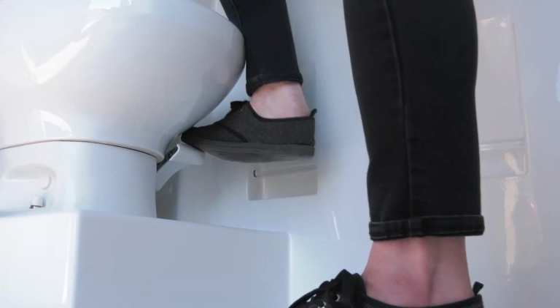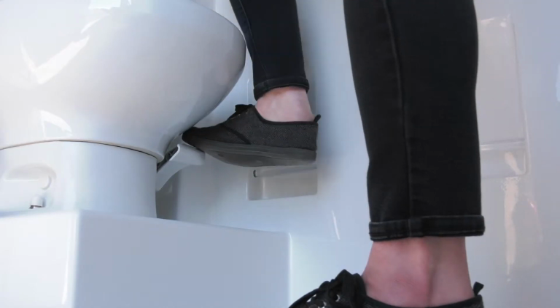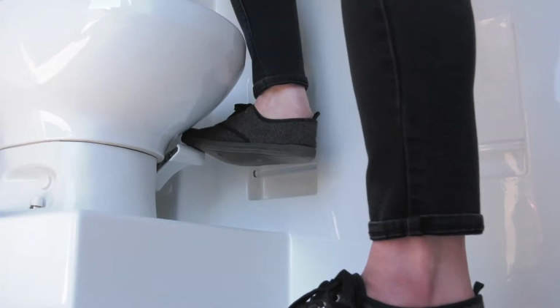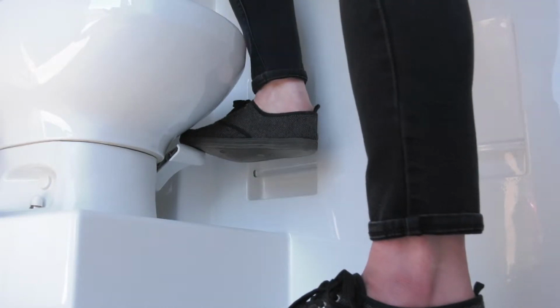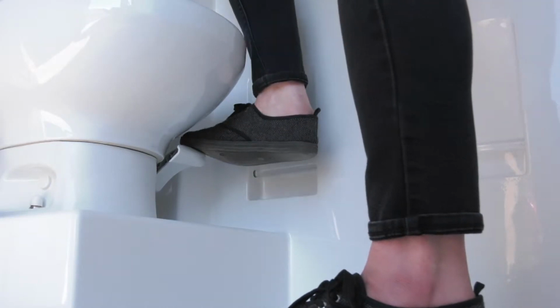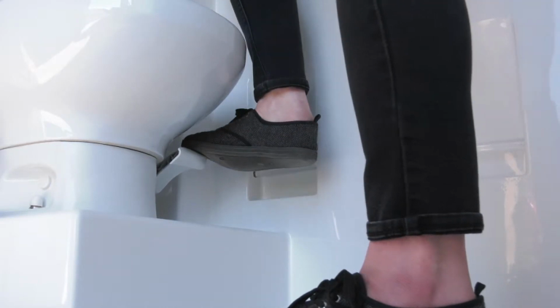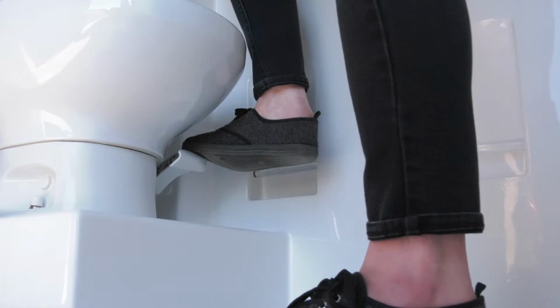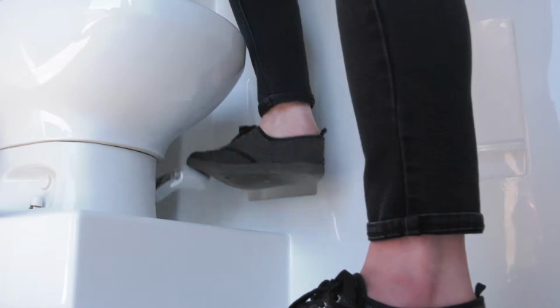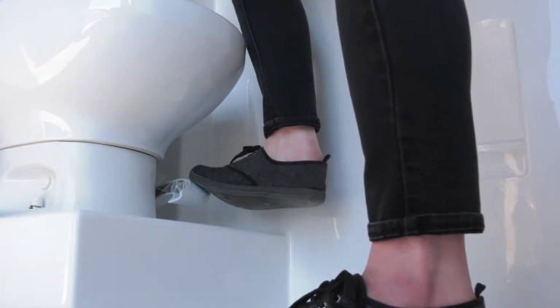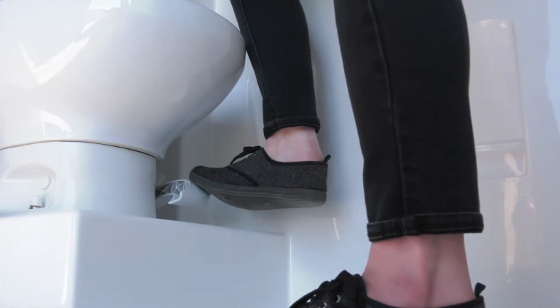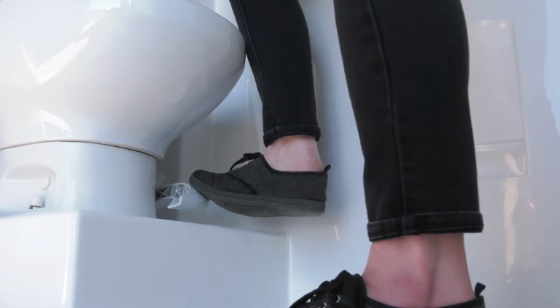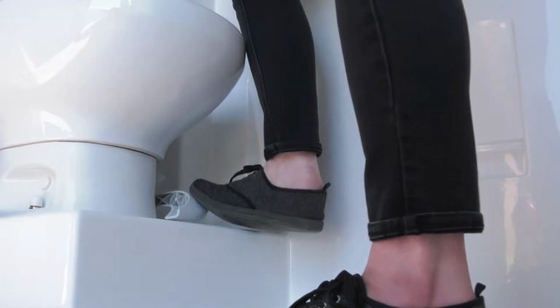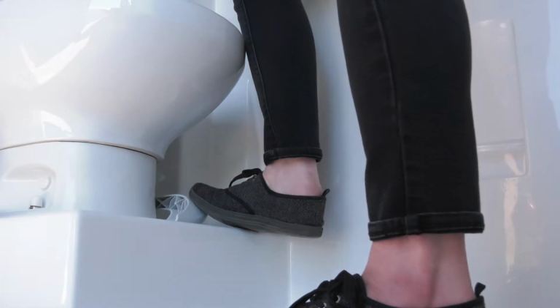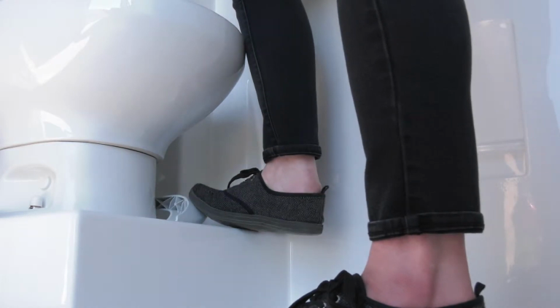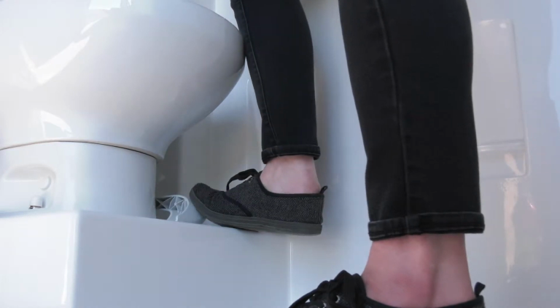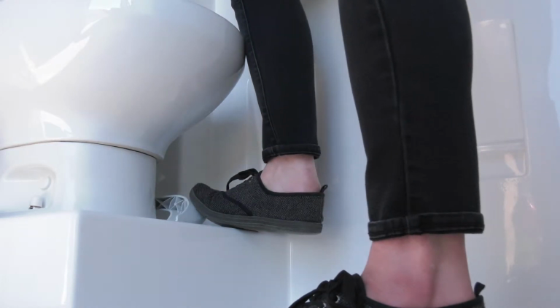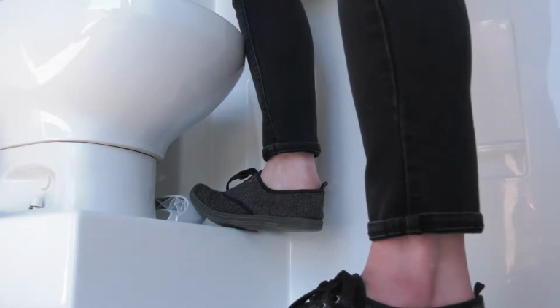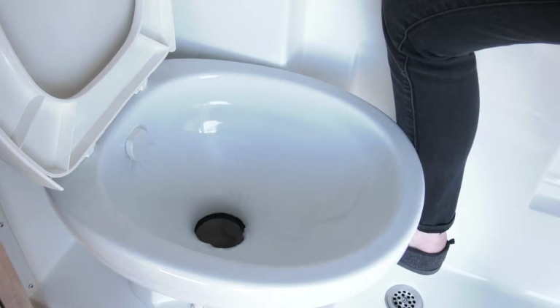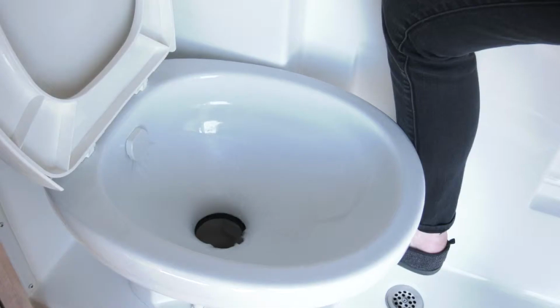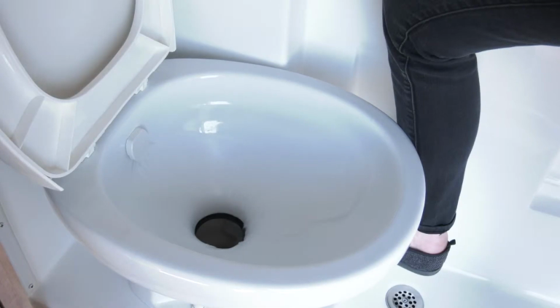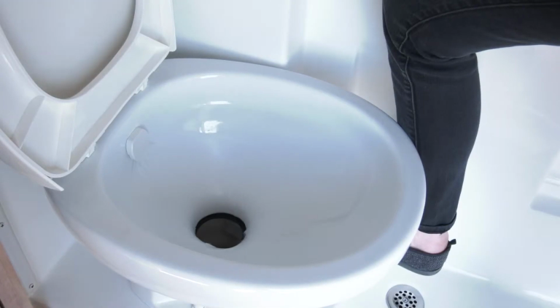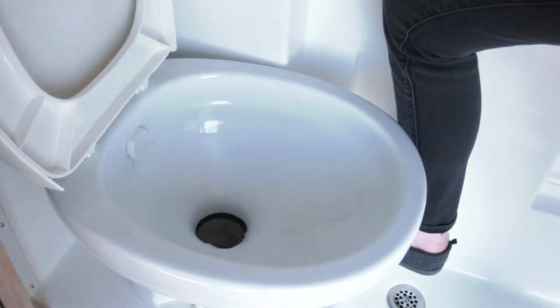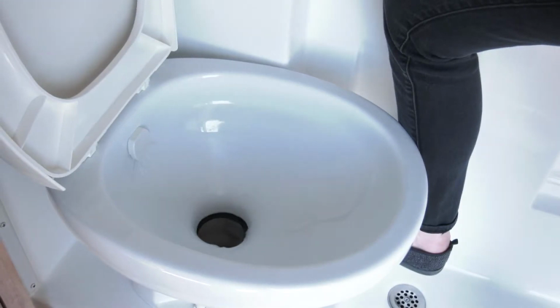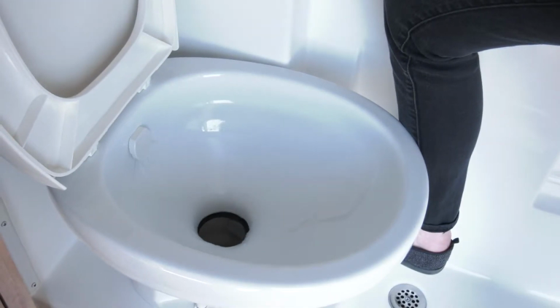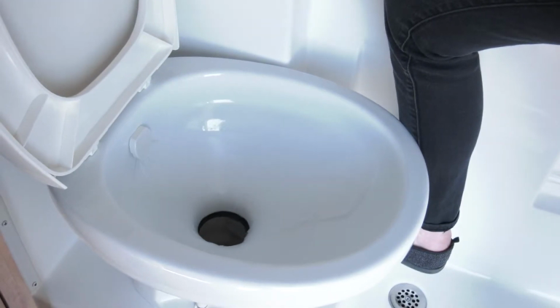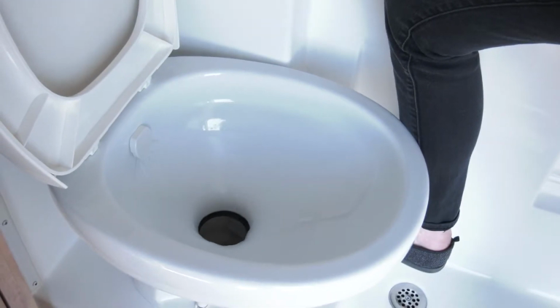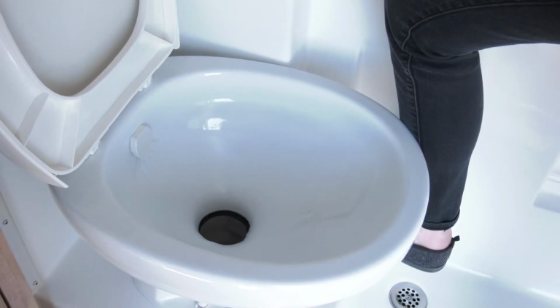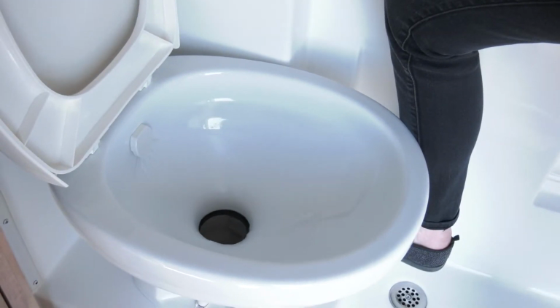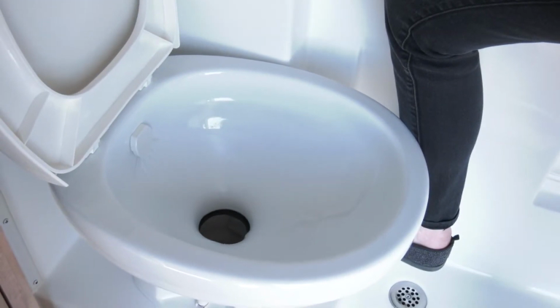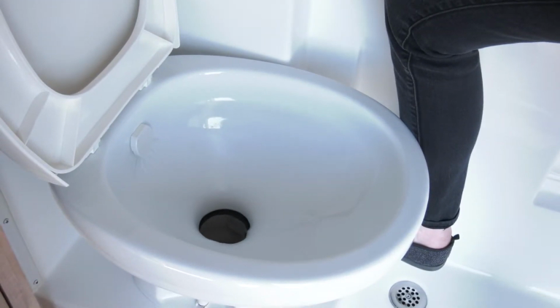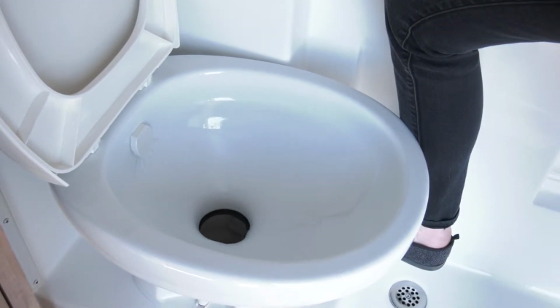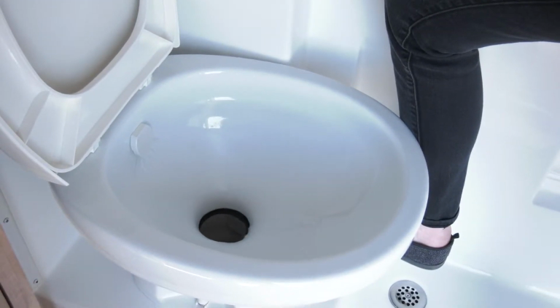Flush the toilet by using the pedal at the foot of the toilet. Remember to use lots of water.